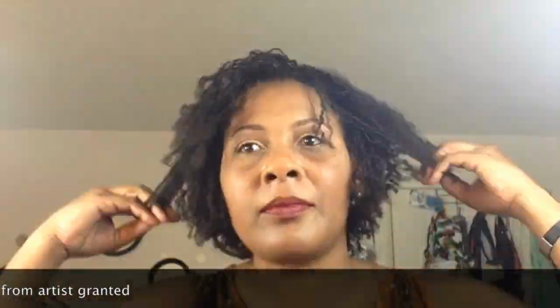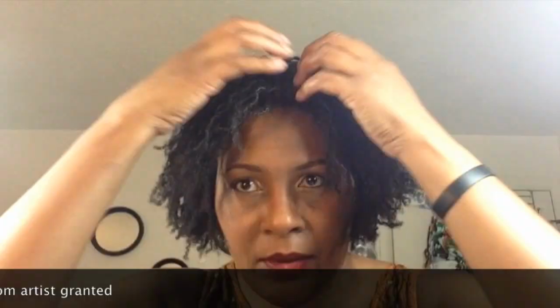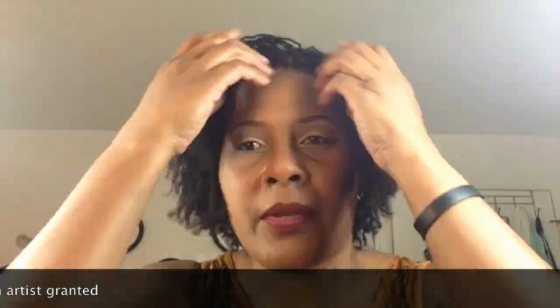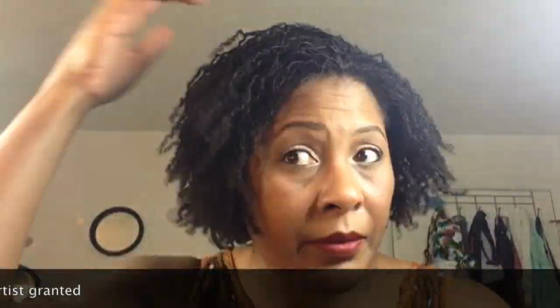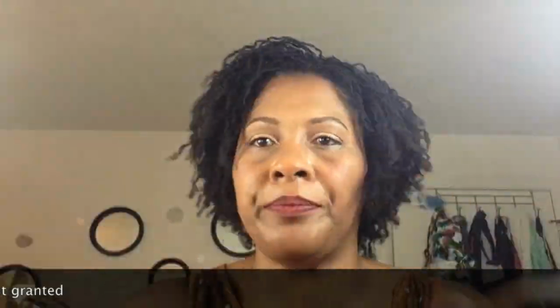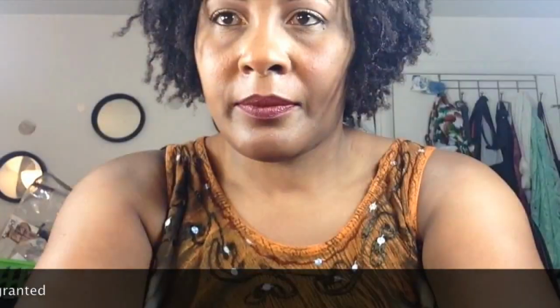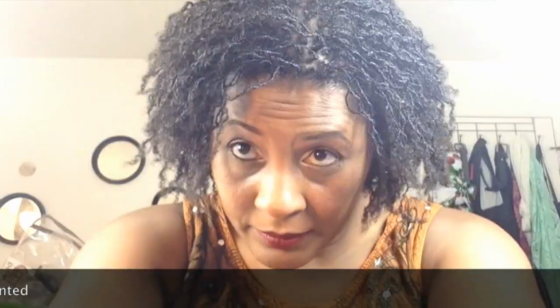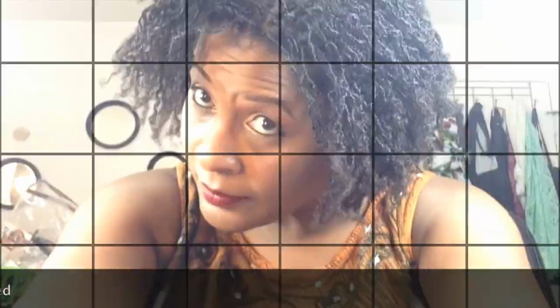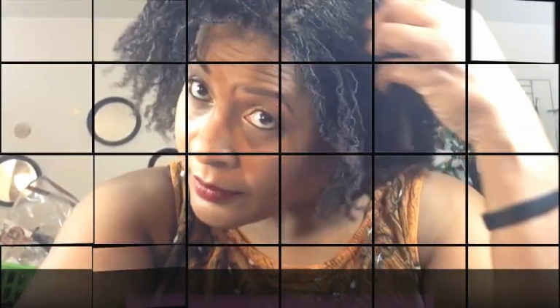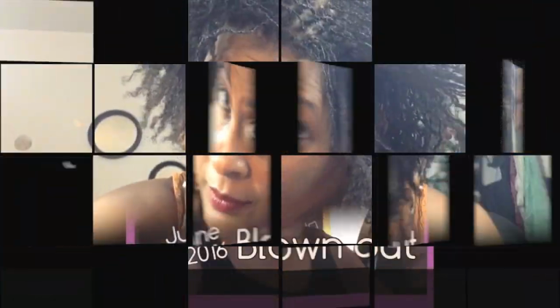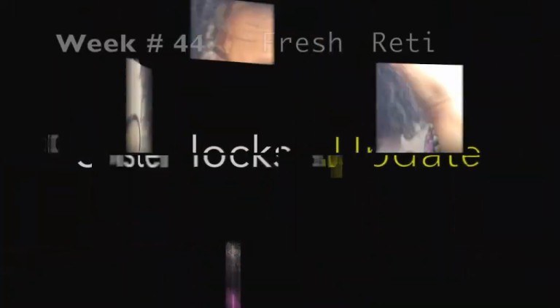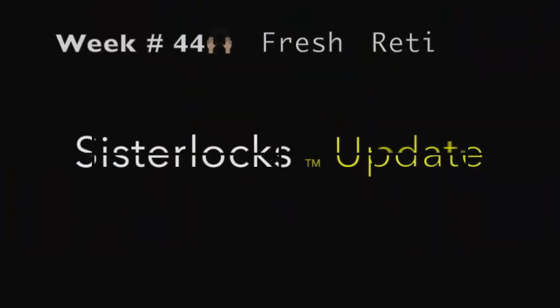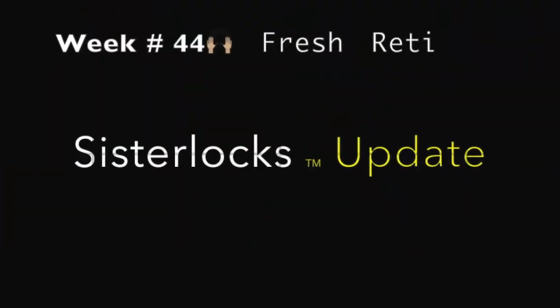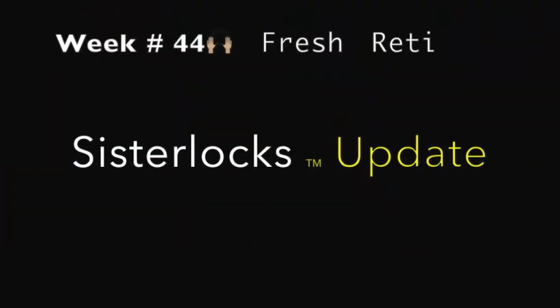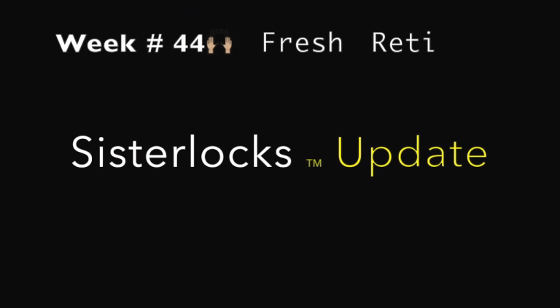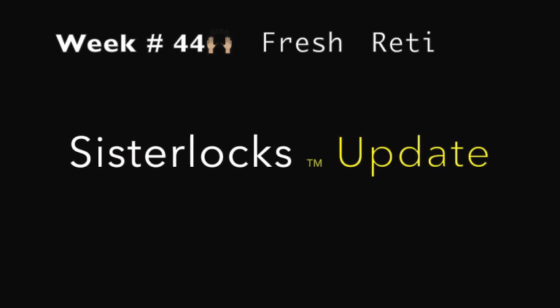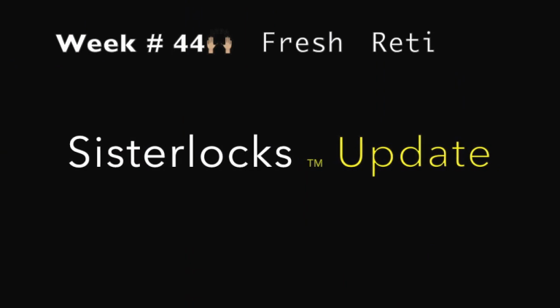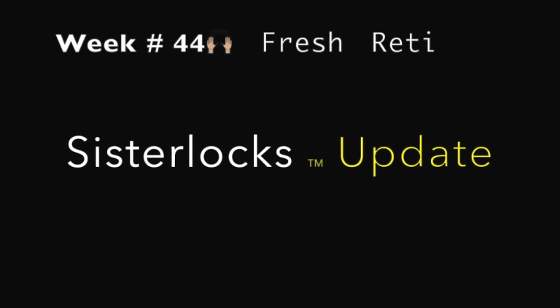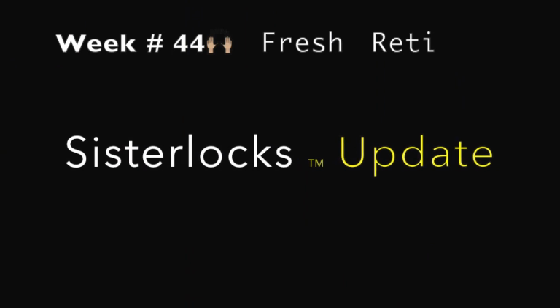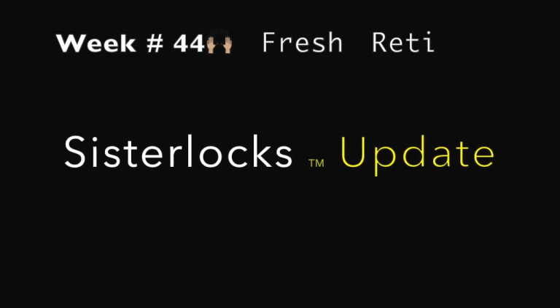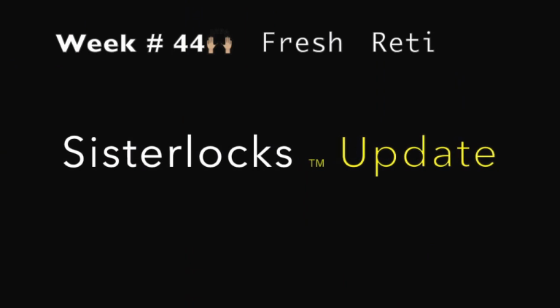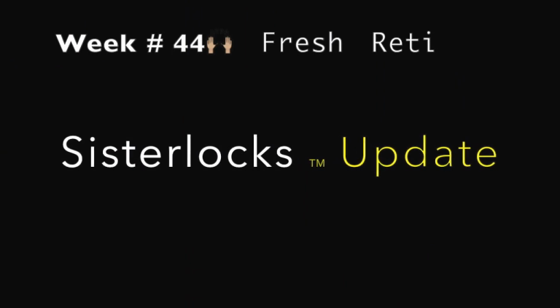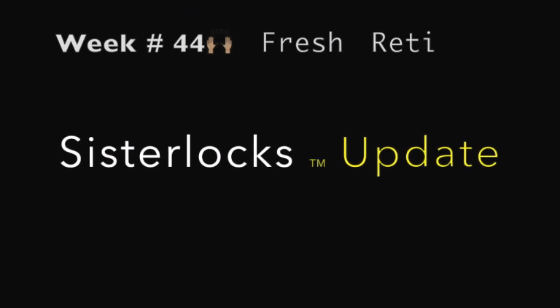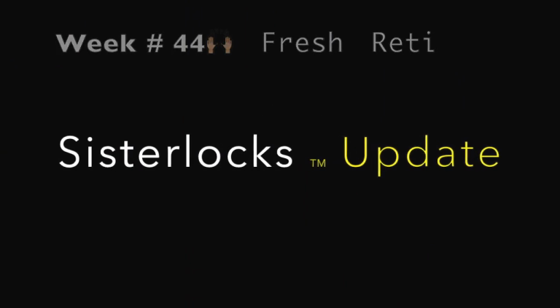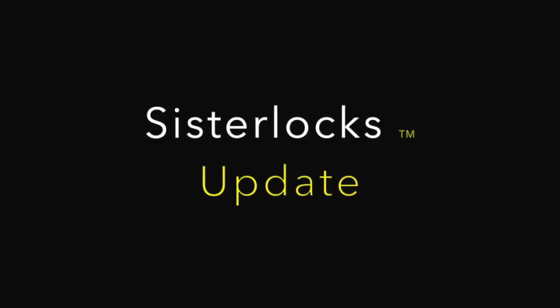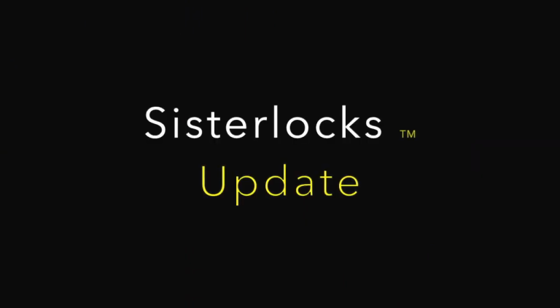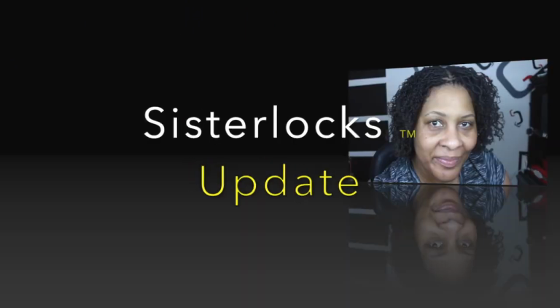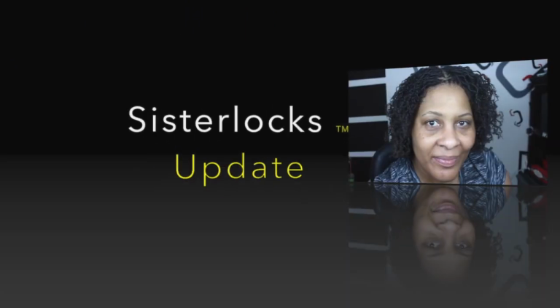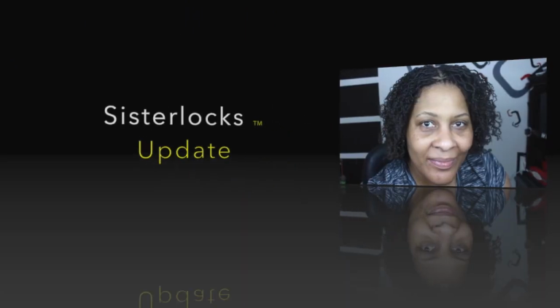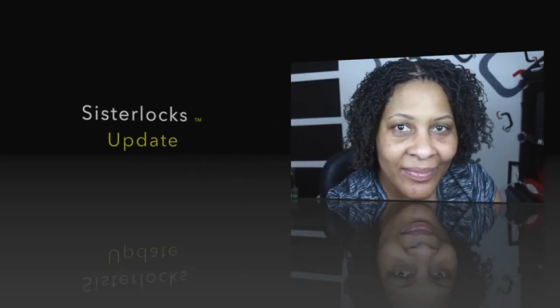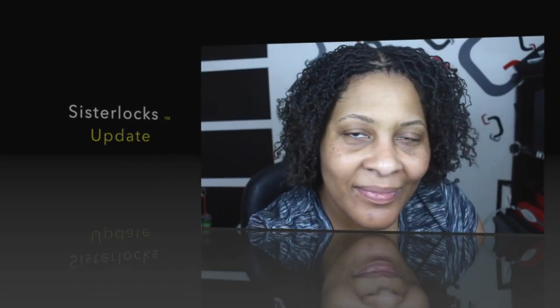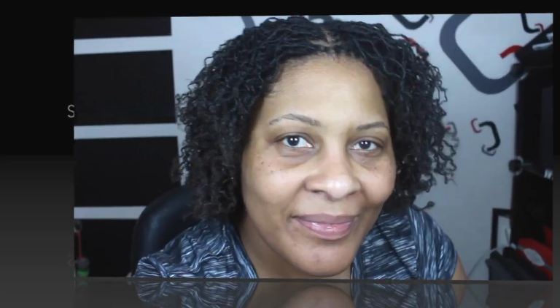What's up my Set It Off crew? Let's get this update started.